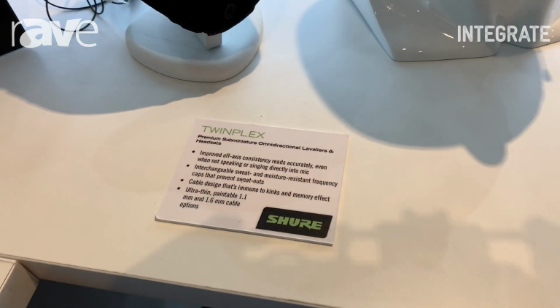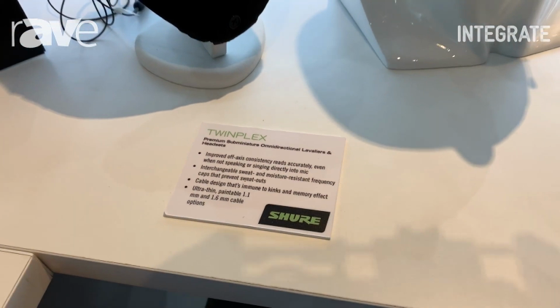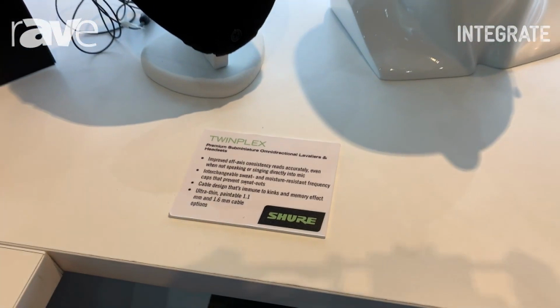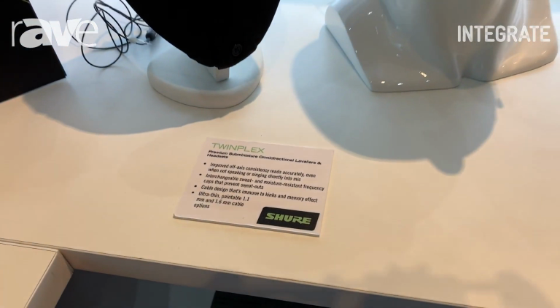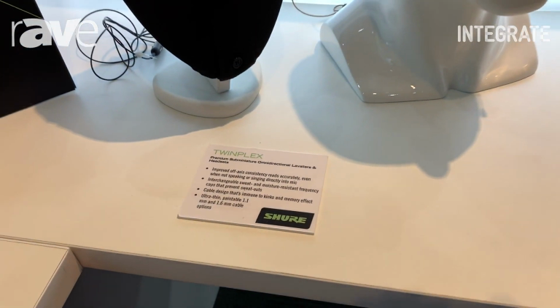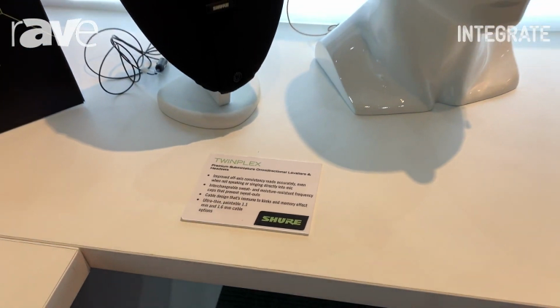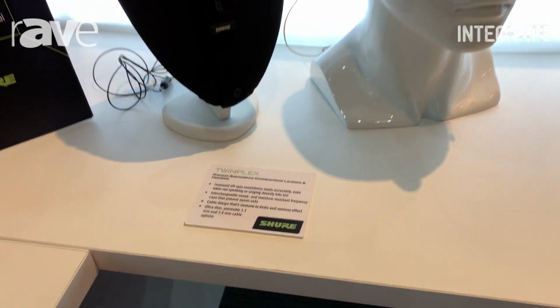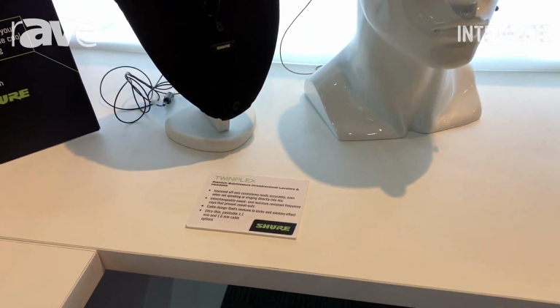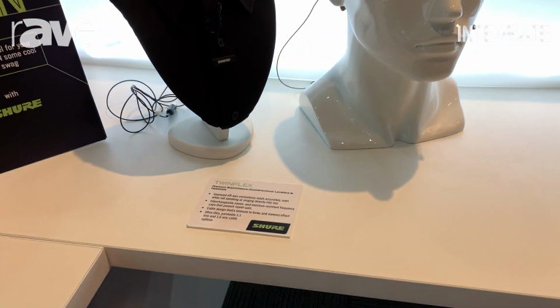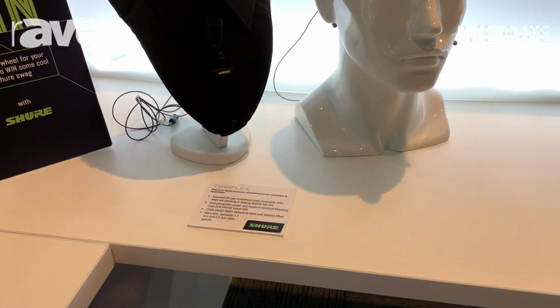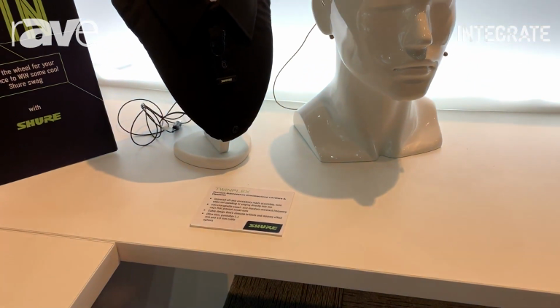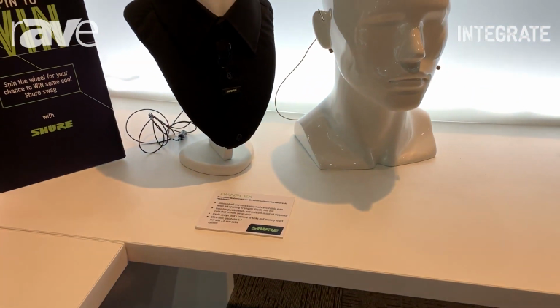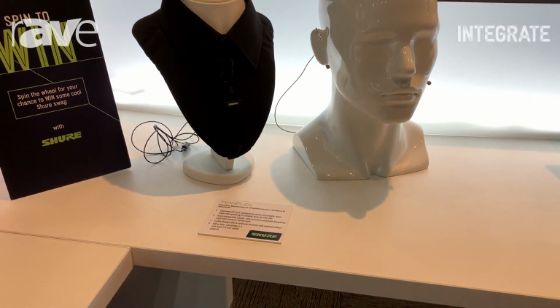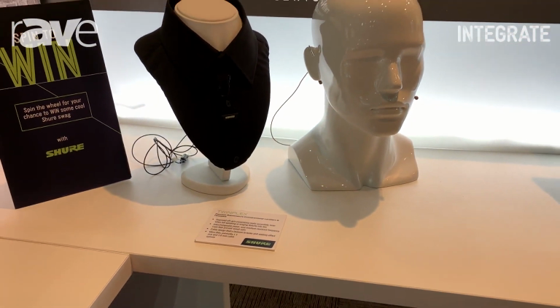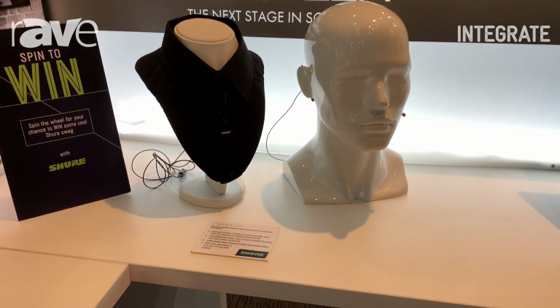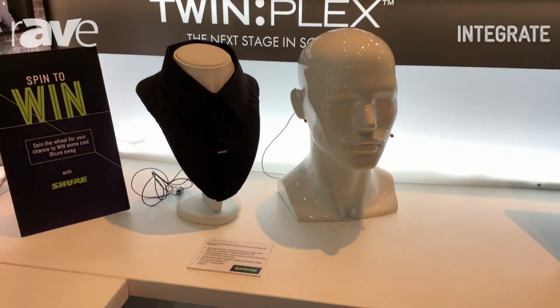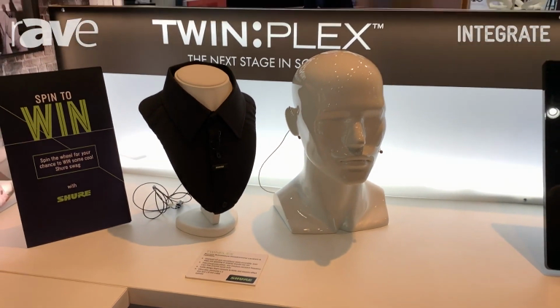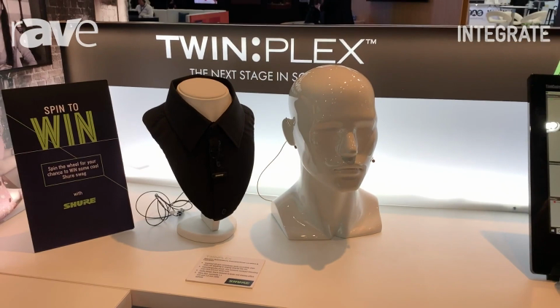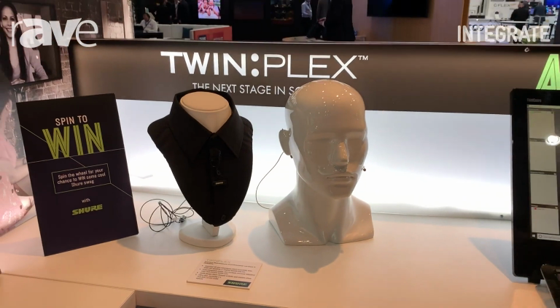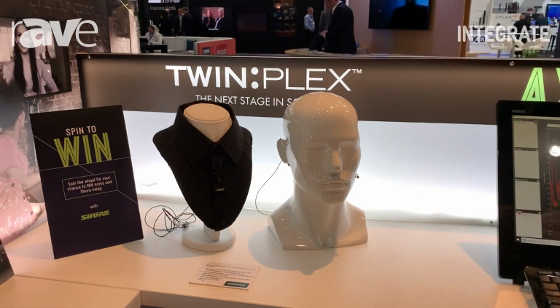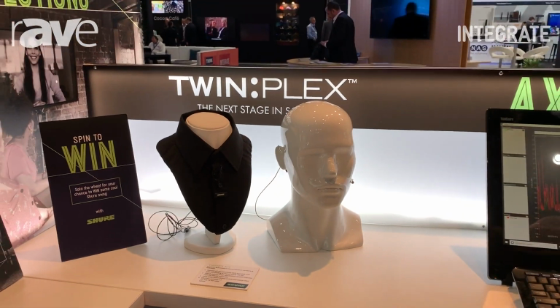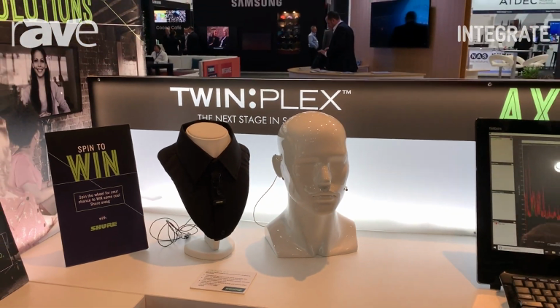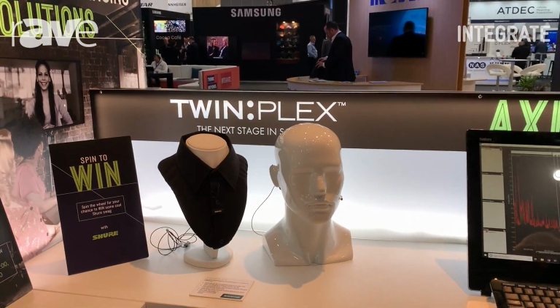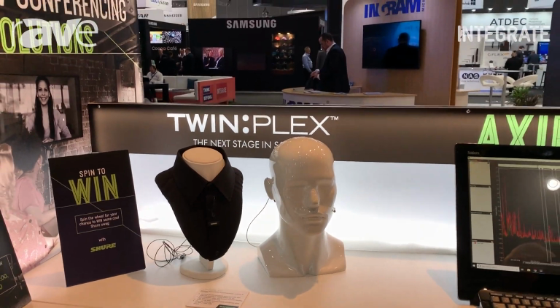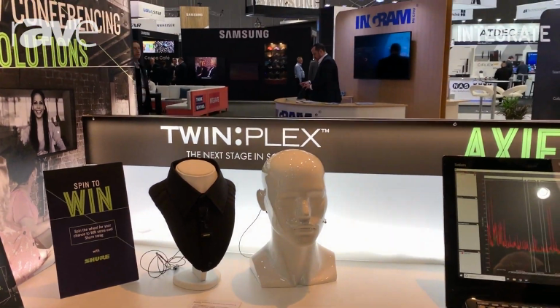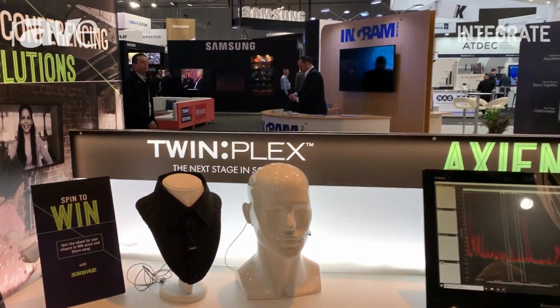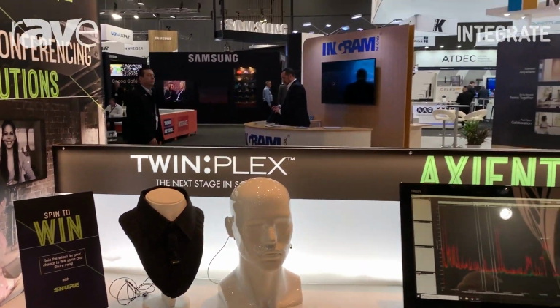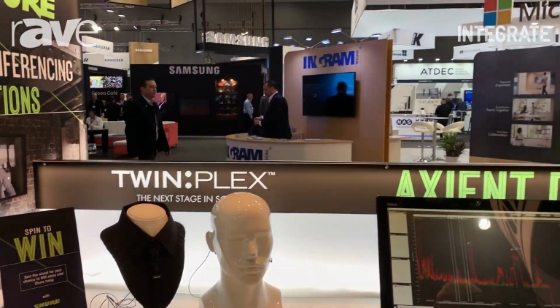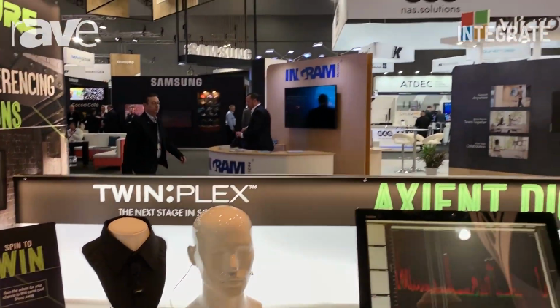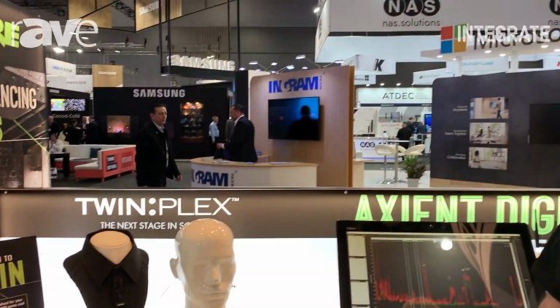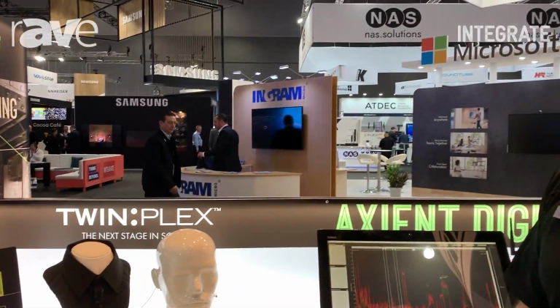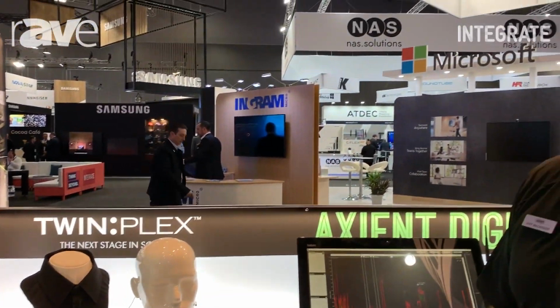So that's TwinPlex. For more information please see www.jands.com.au.